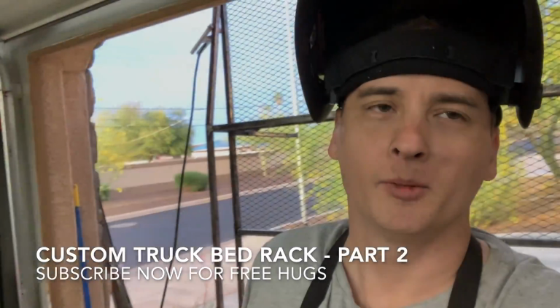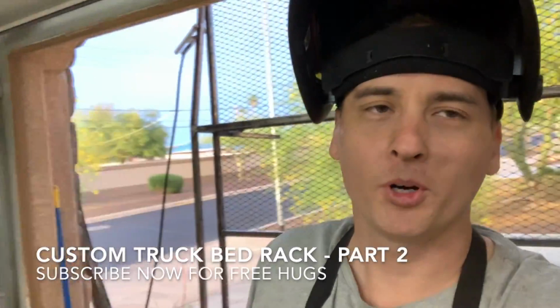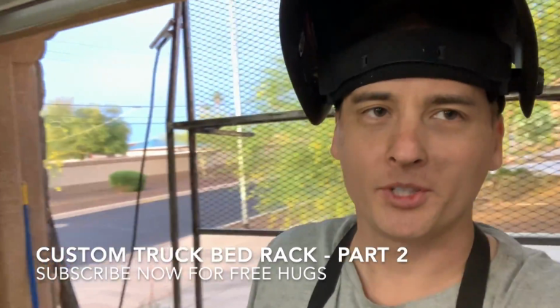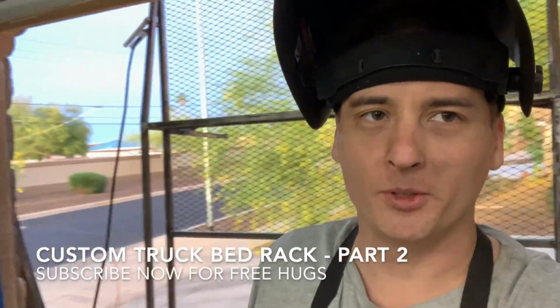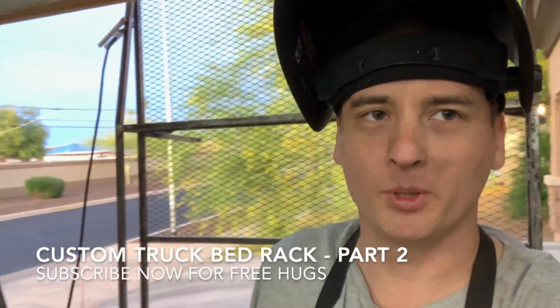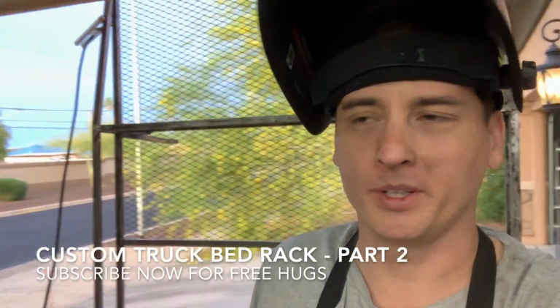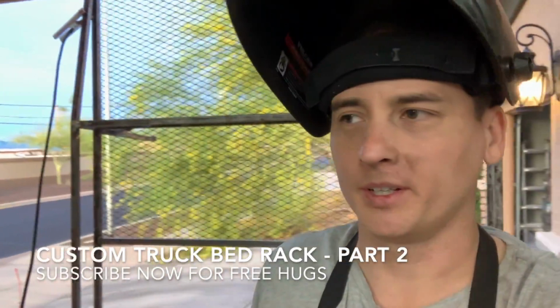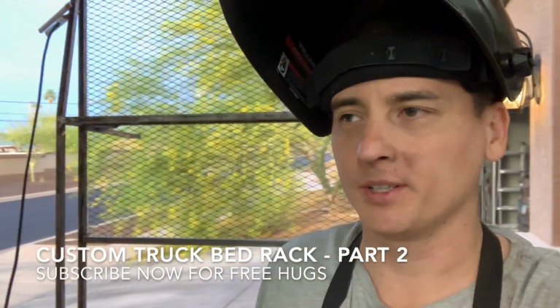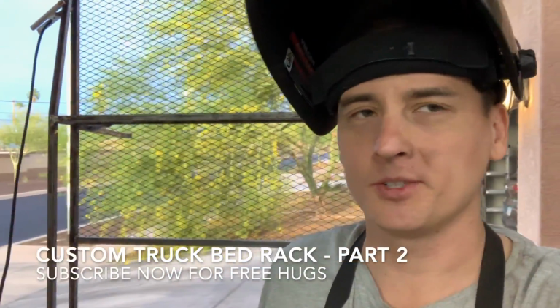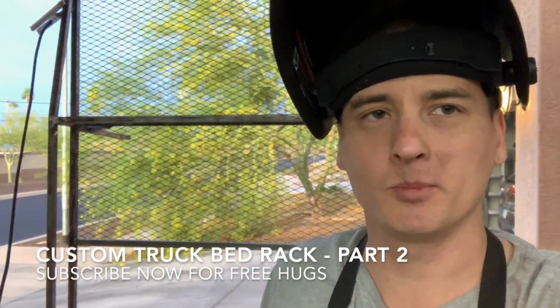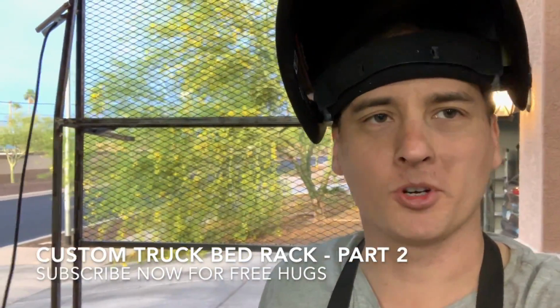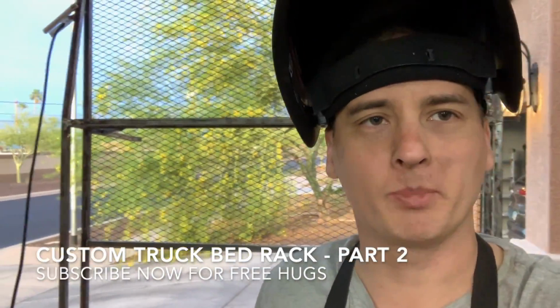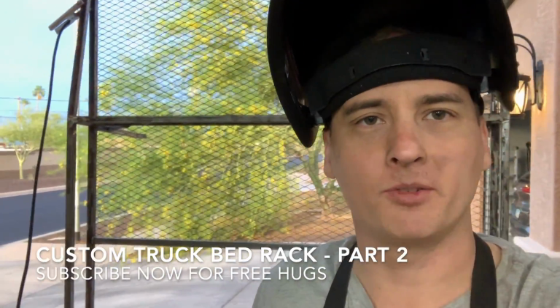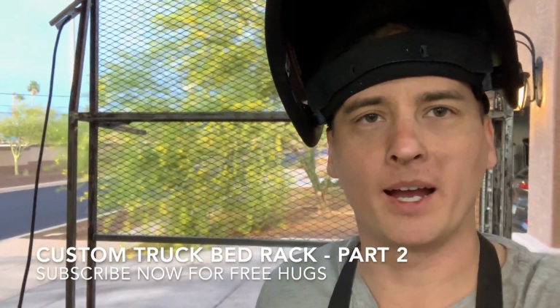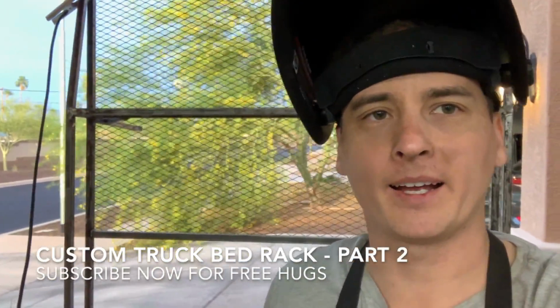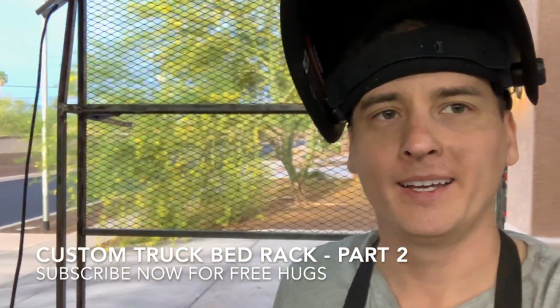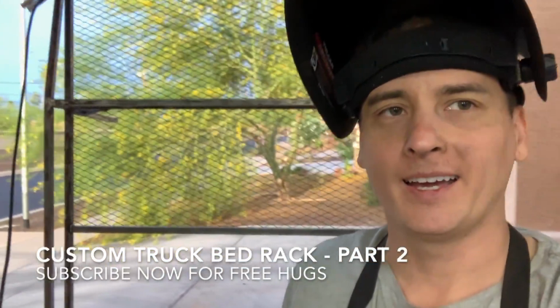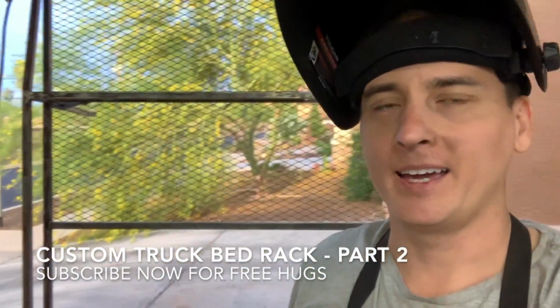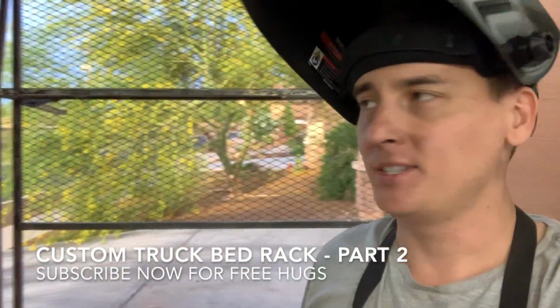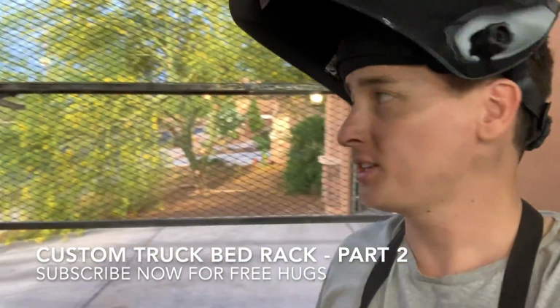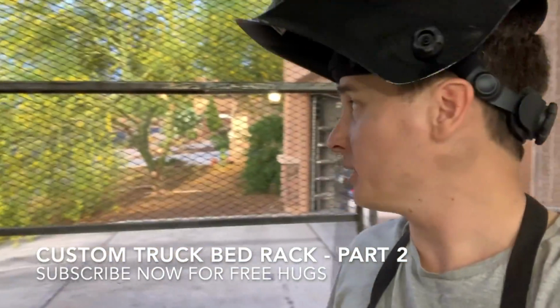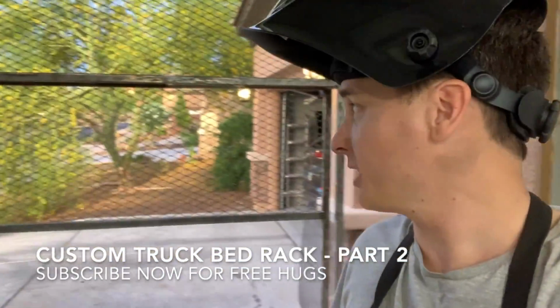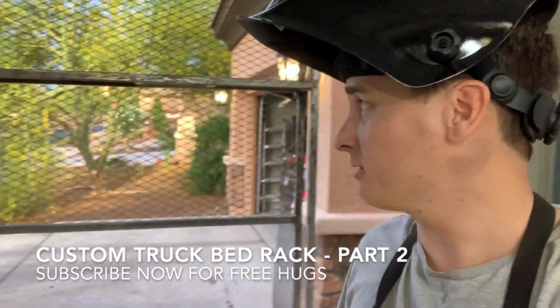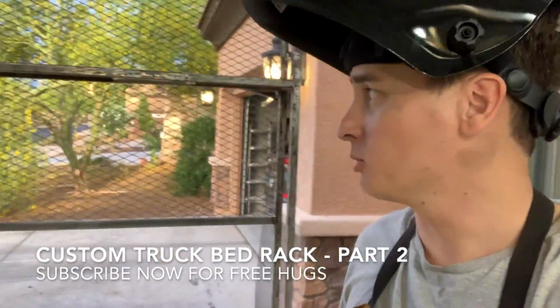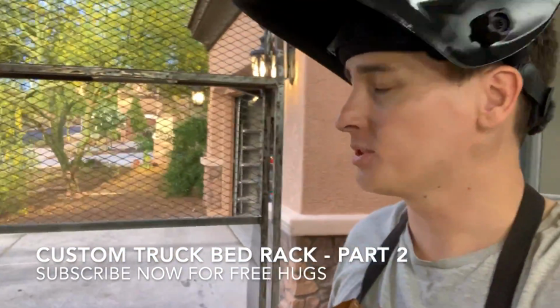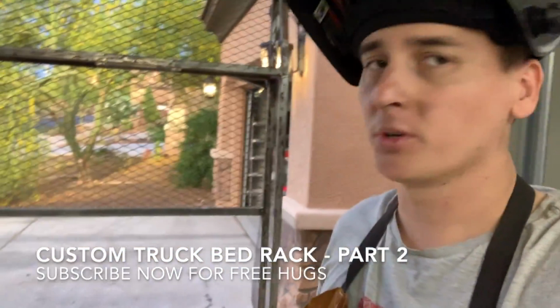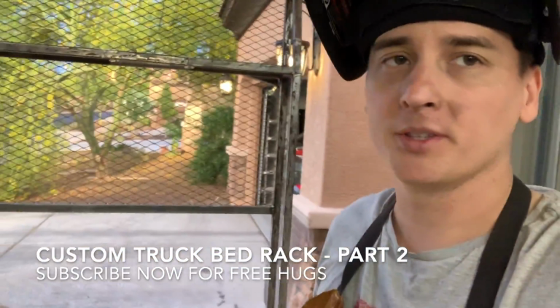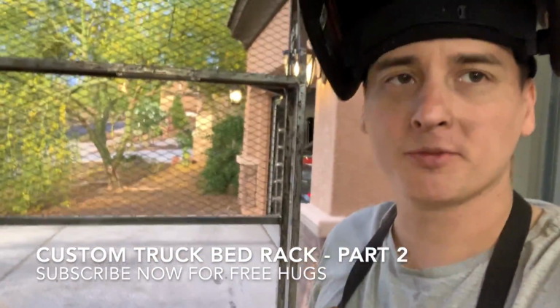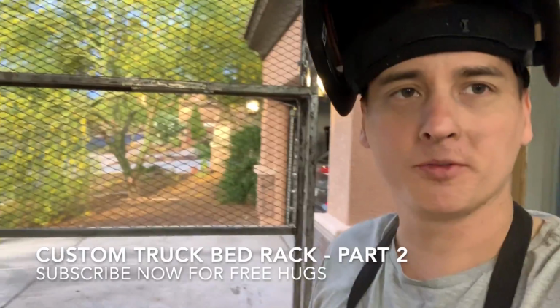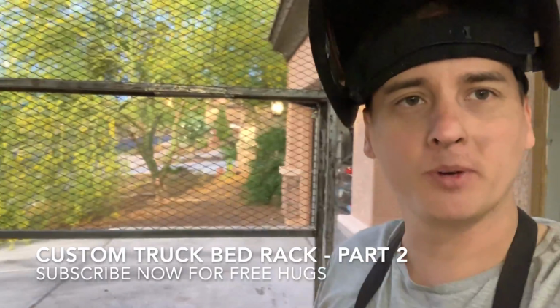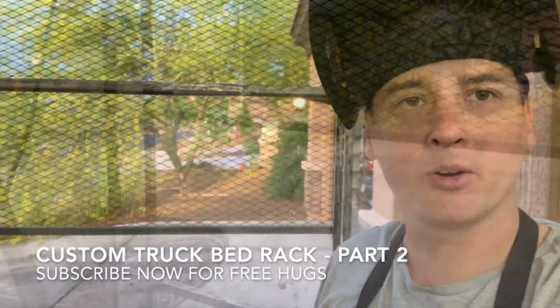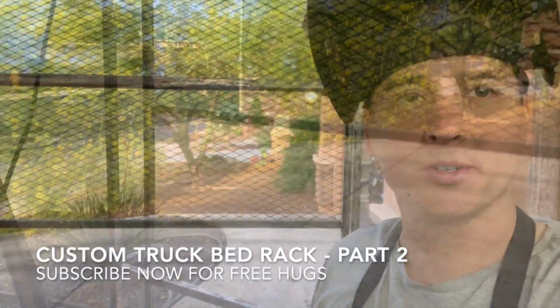Part two of building a custom truck bed rack. I just came outside after work to work on this for a few hours.